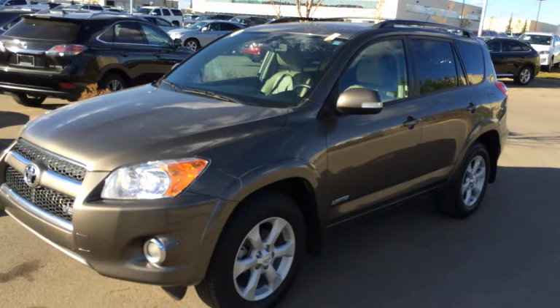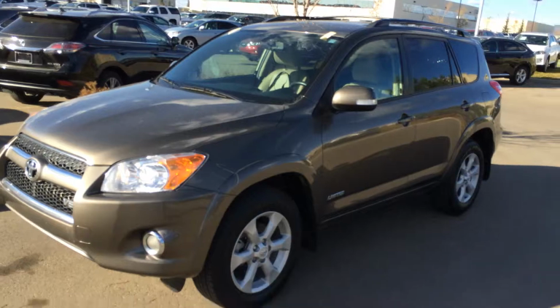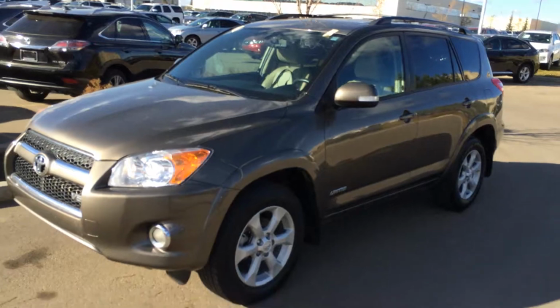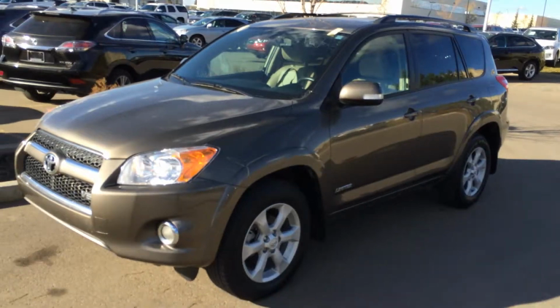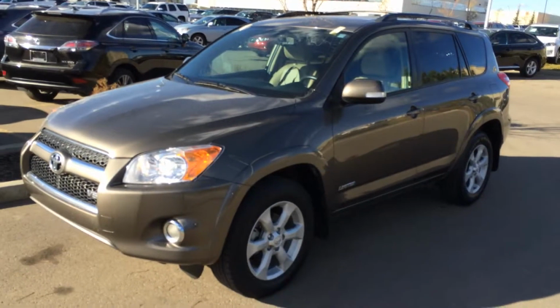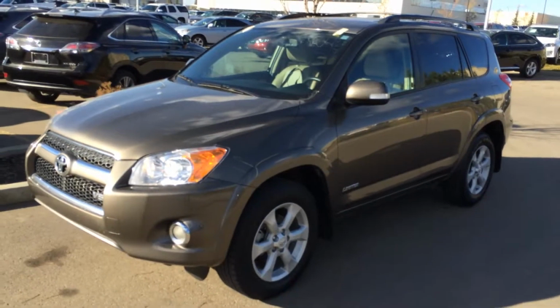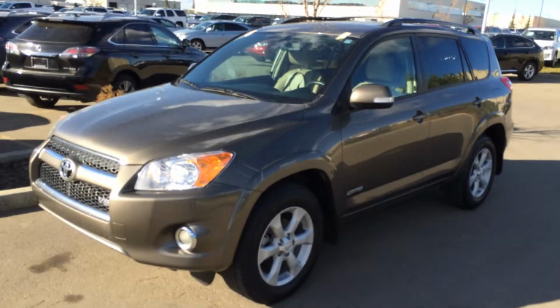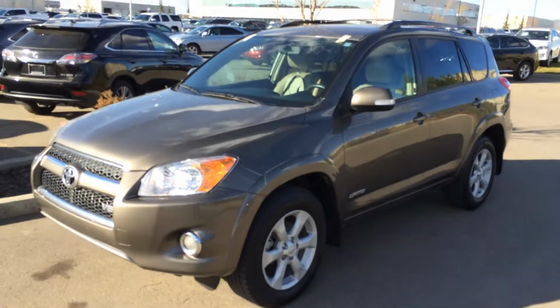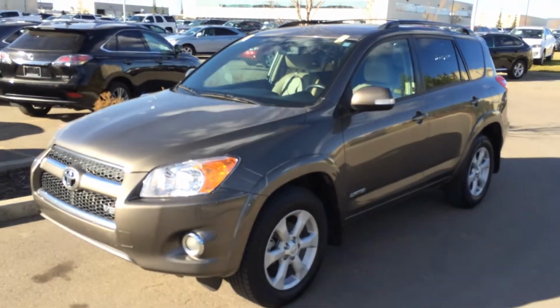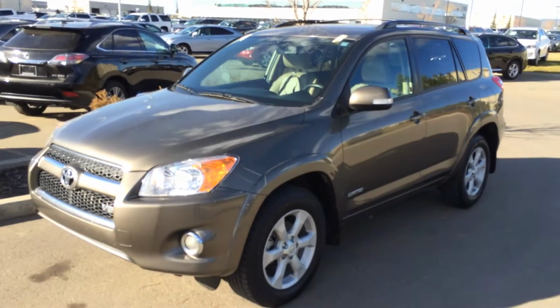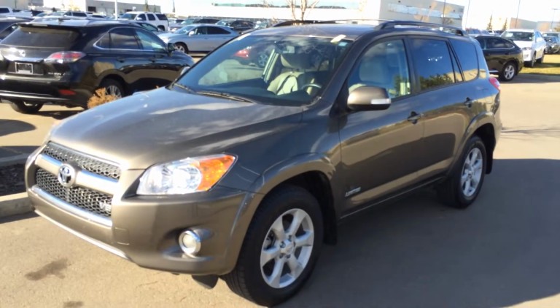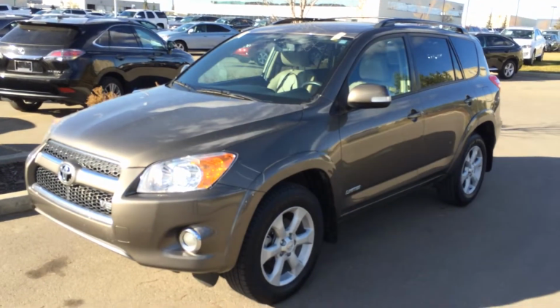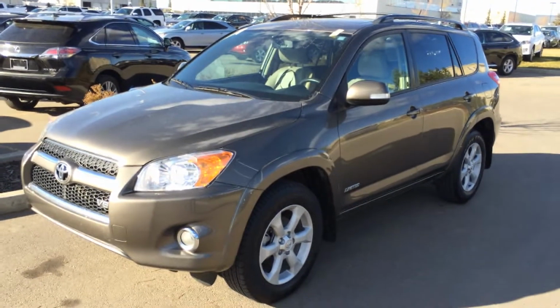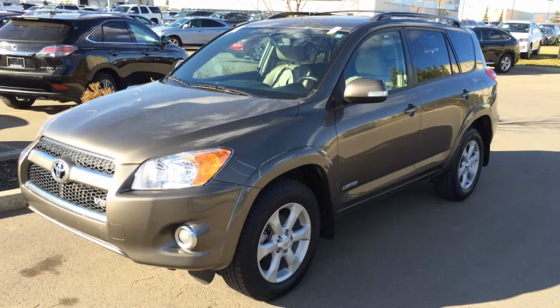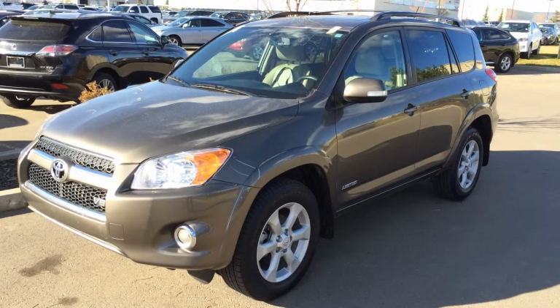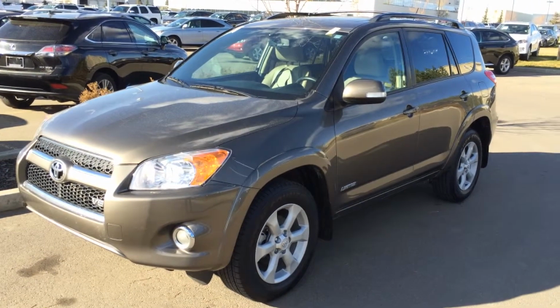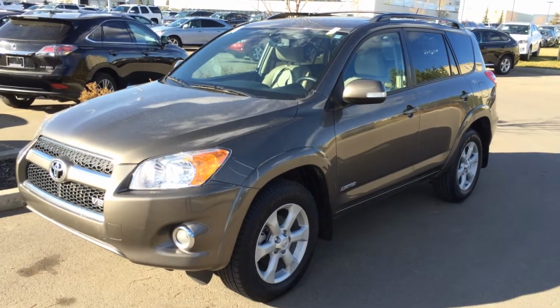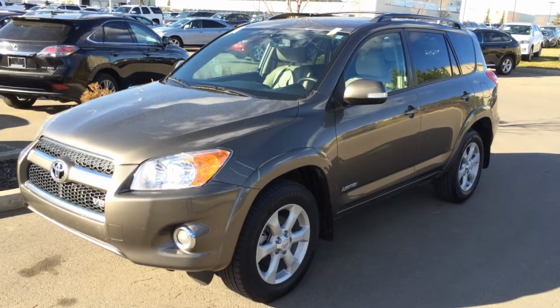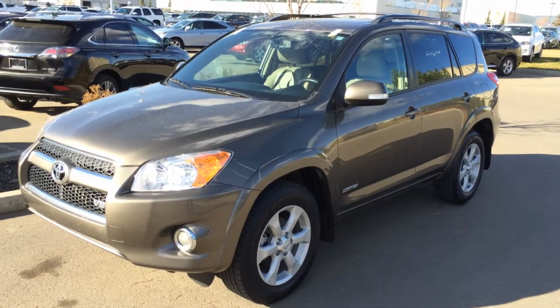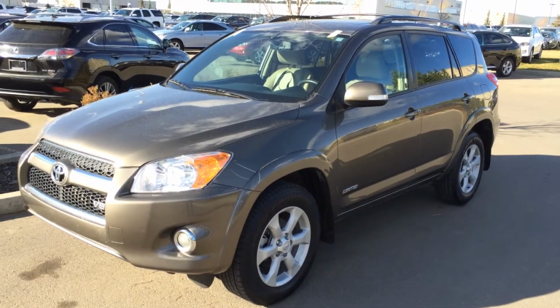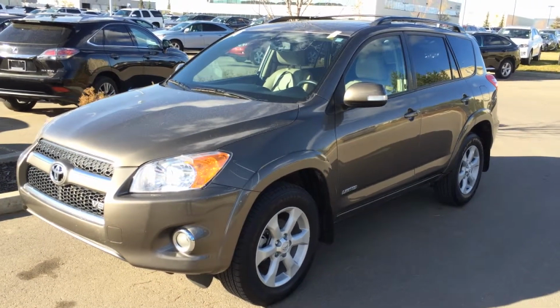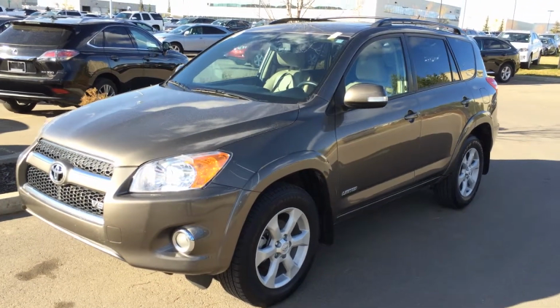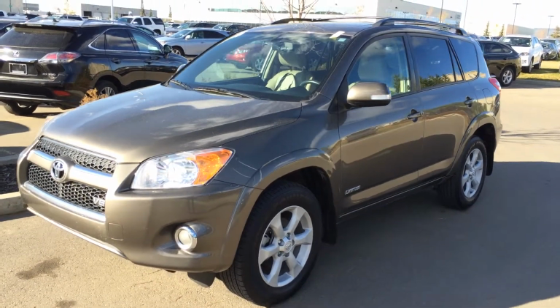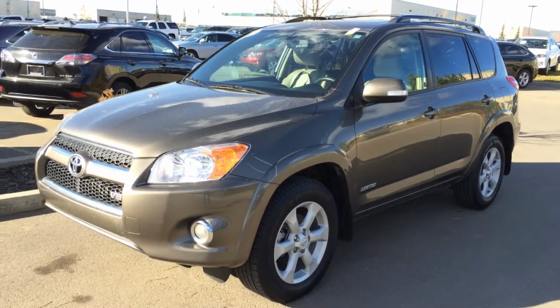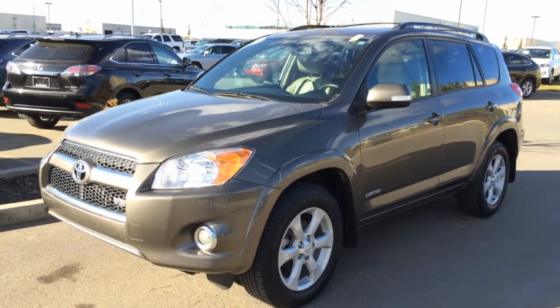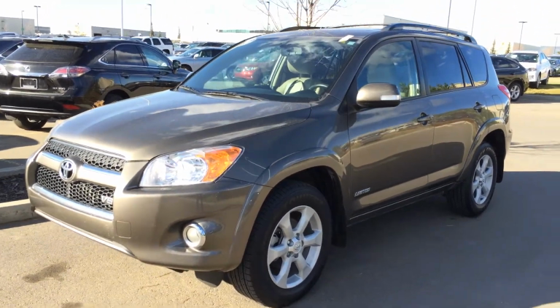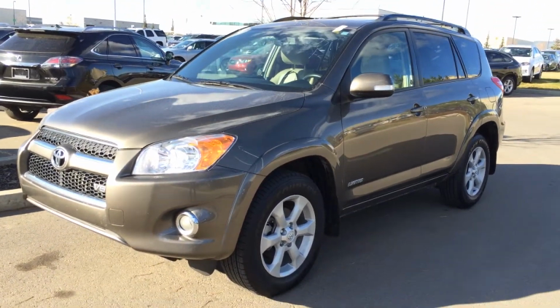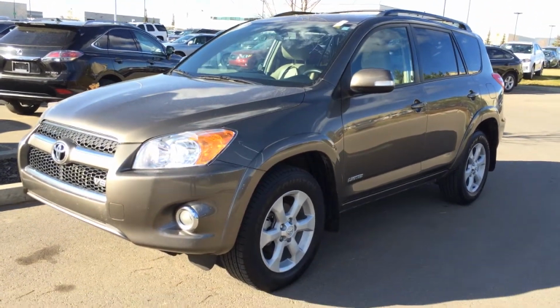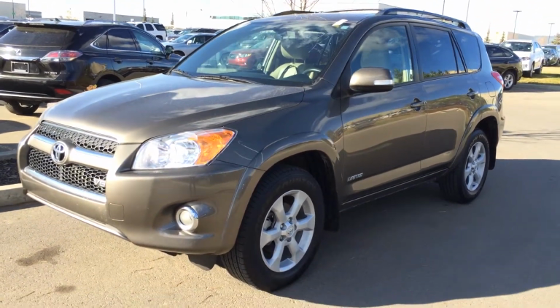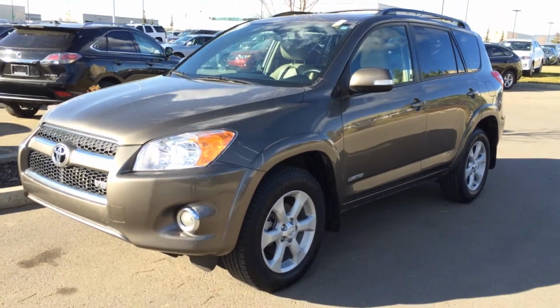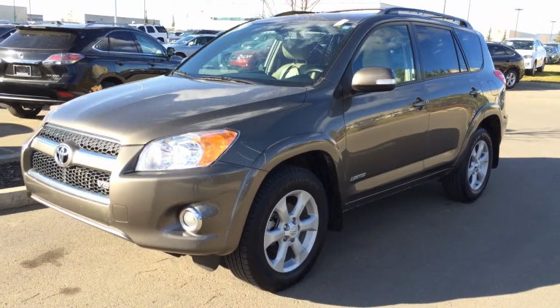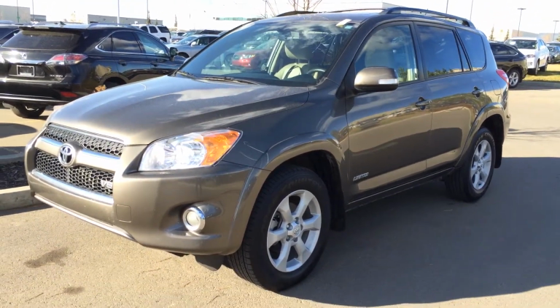Hey everybody, welcome to Lexus Edmonton. We are located off 111th Ave and 170th Street in Edmonton.